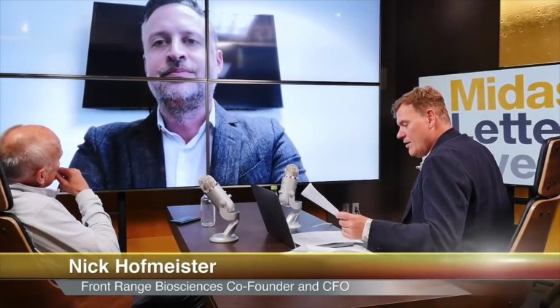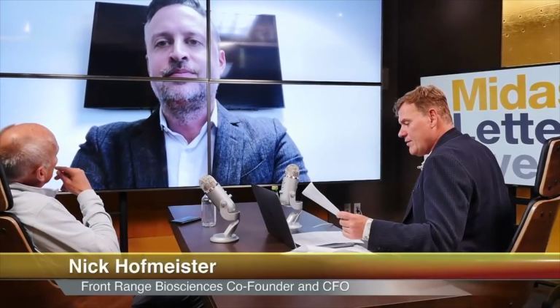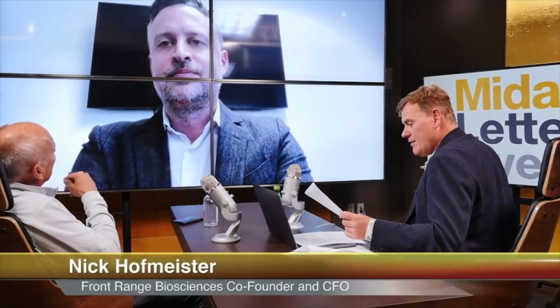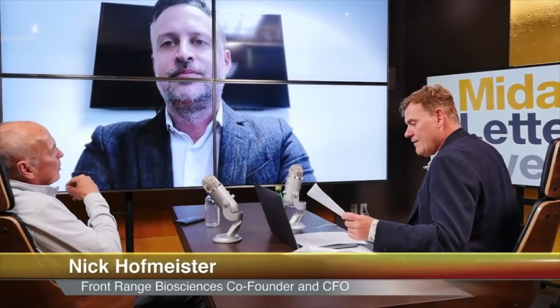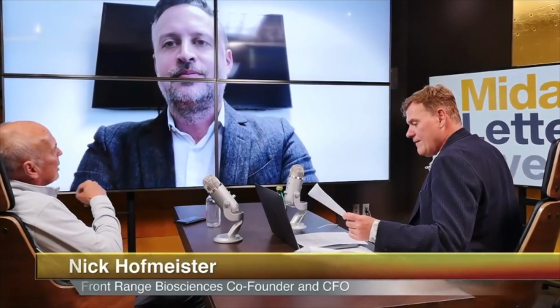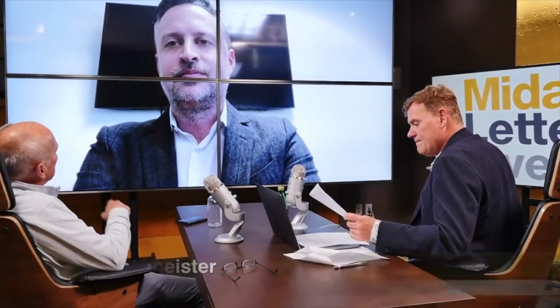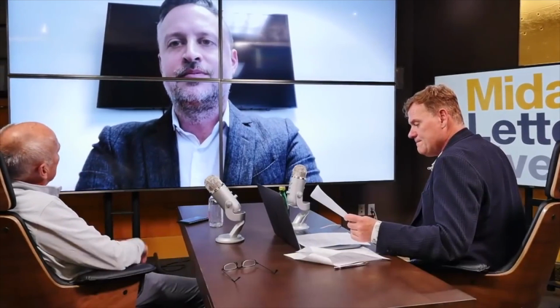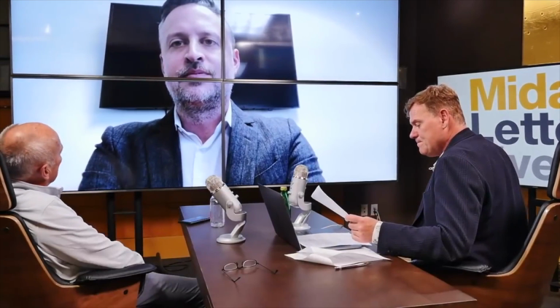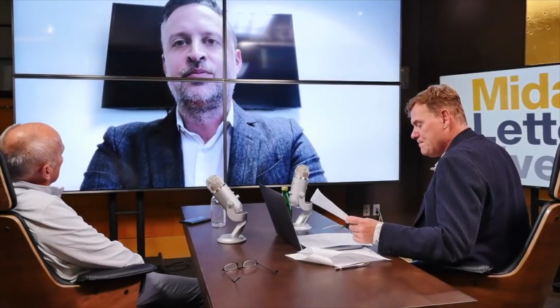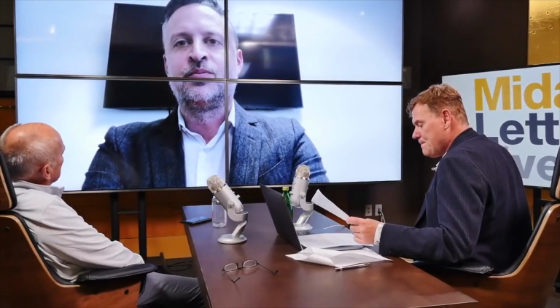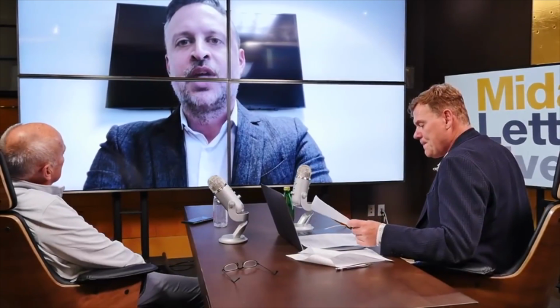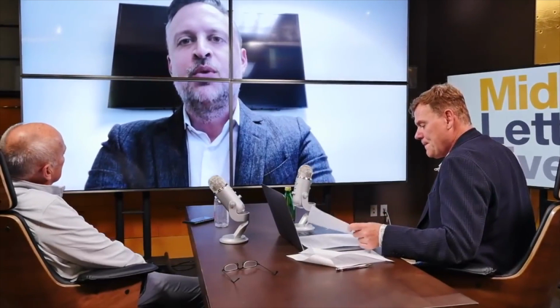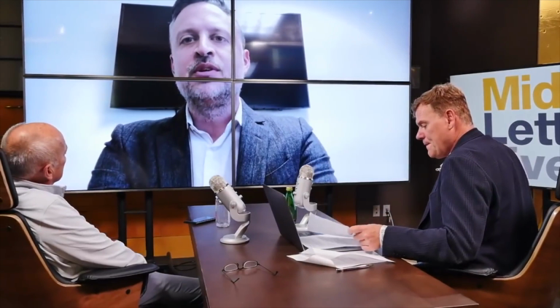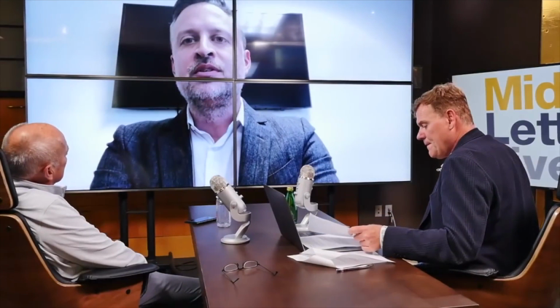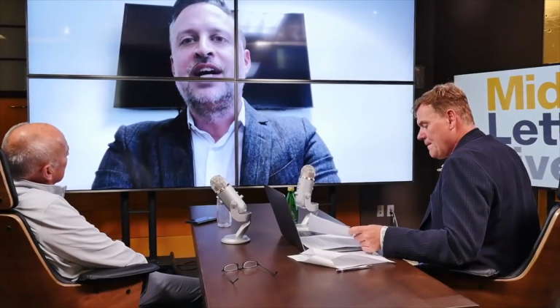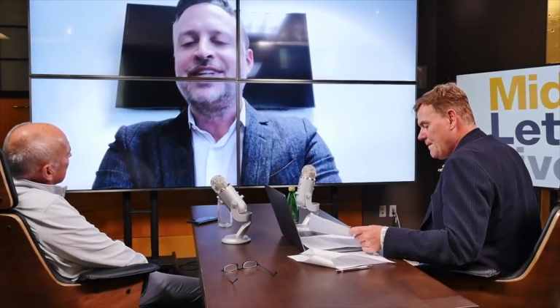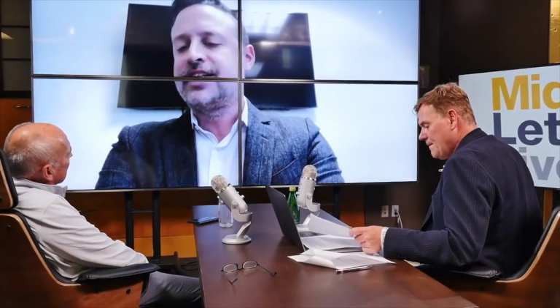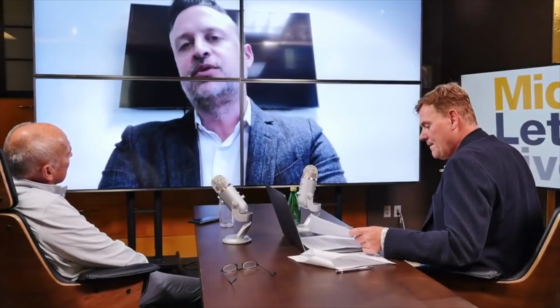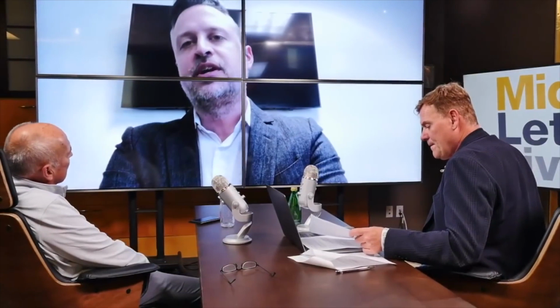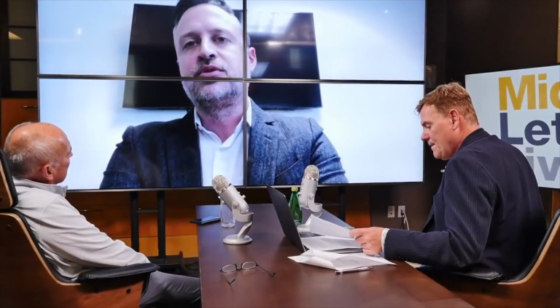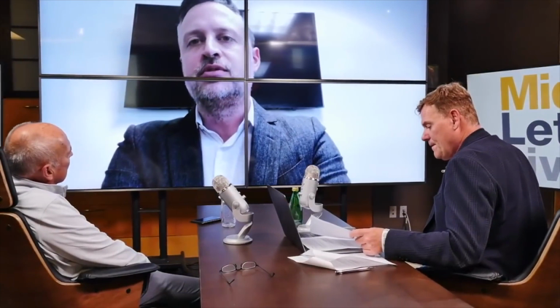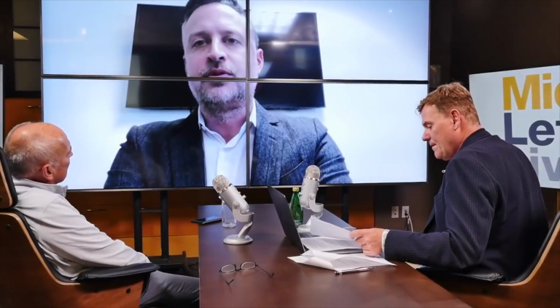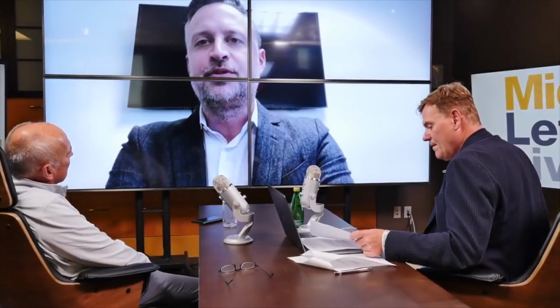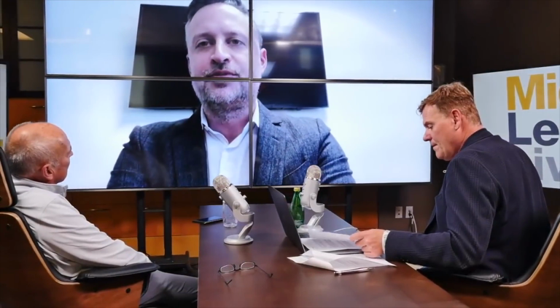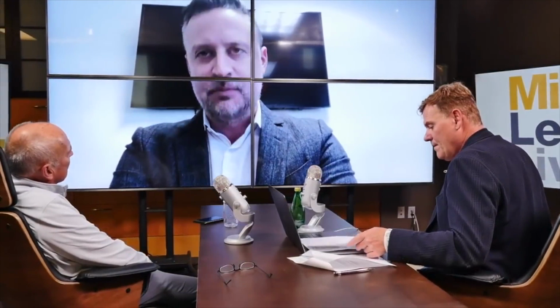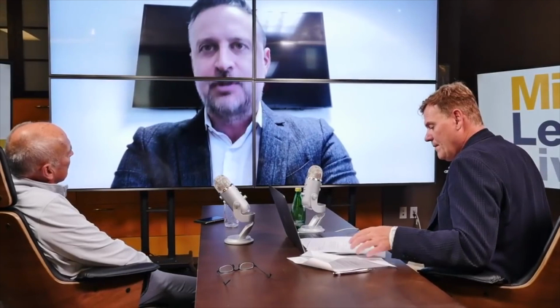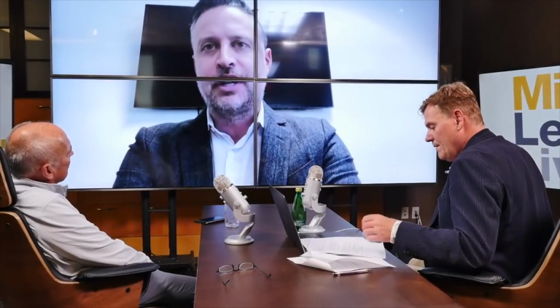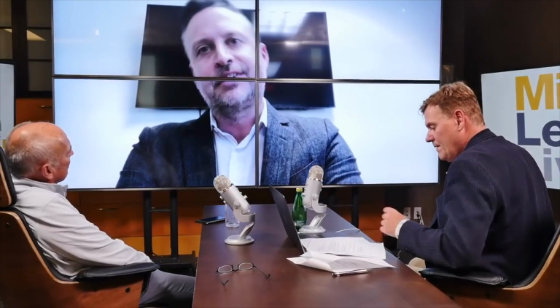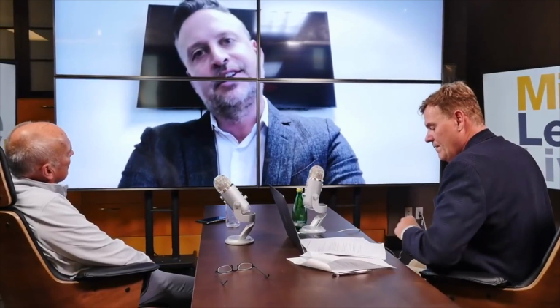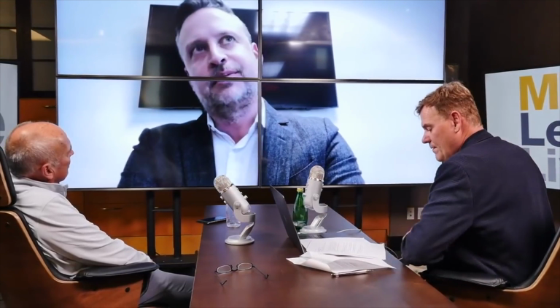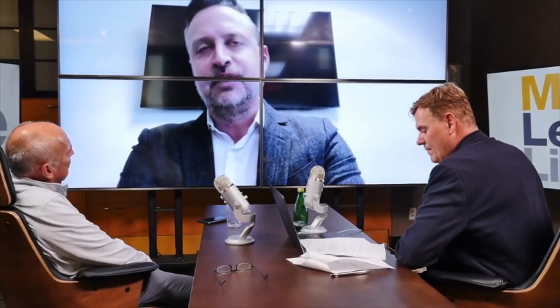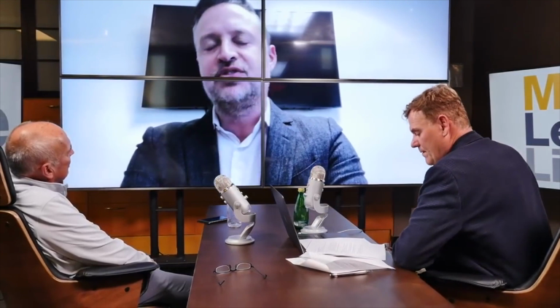We're based in Lafayette, Colorado, just north of Denver and east of Boulder.